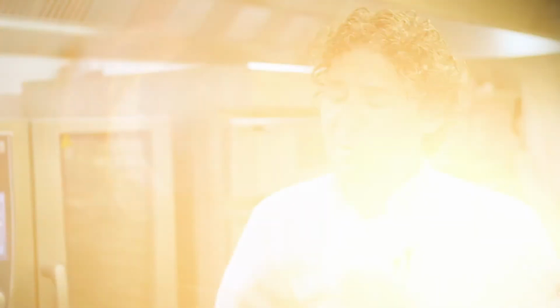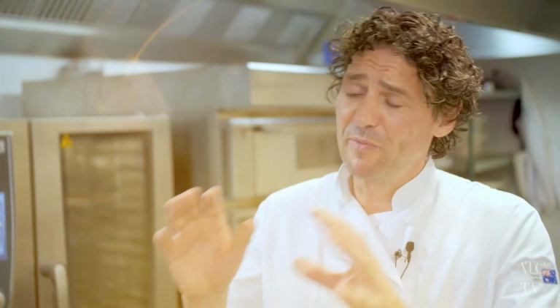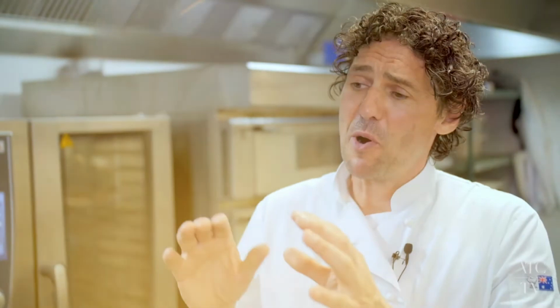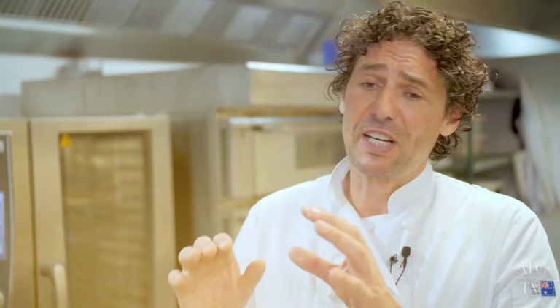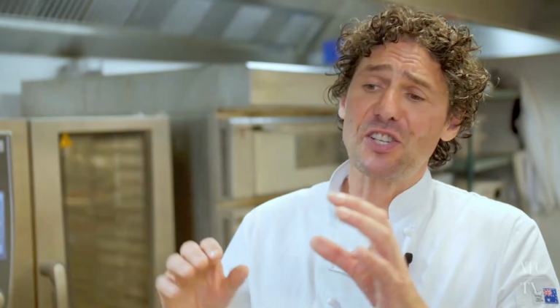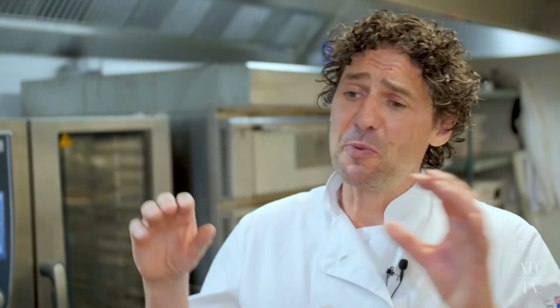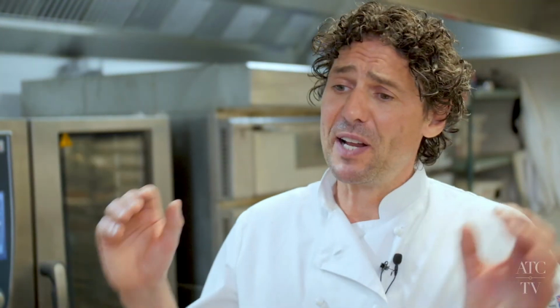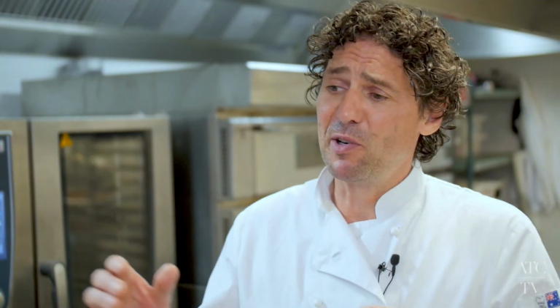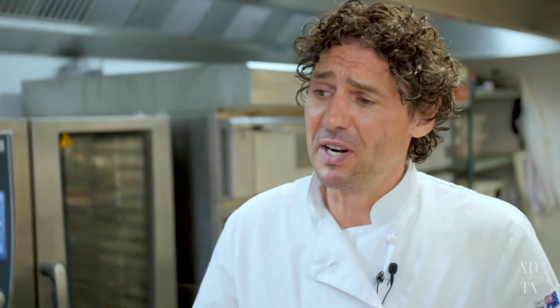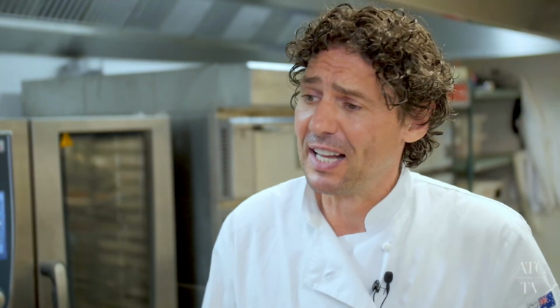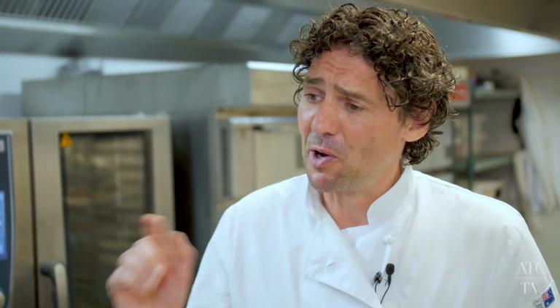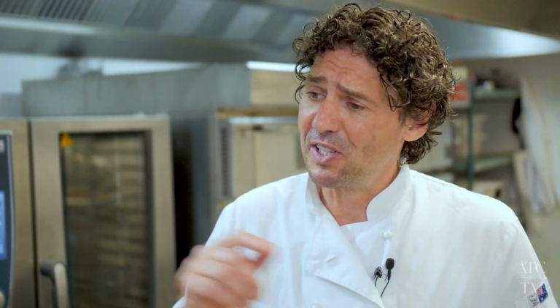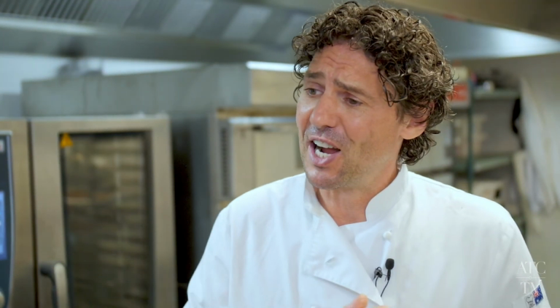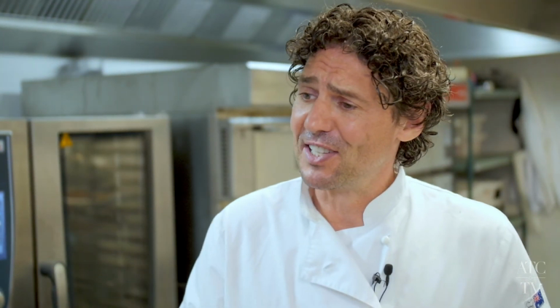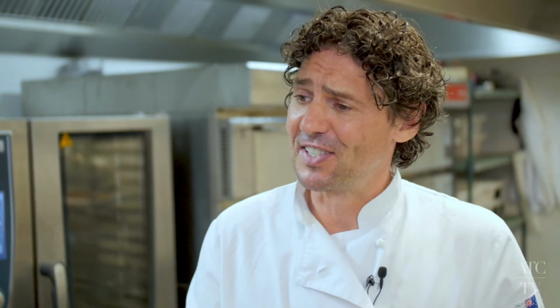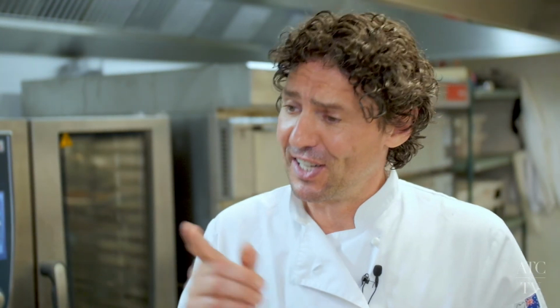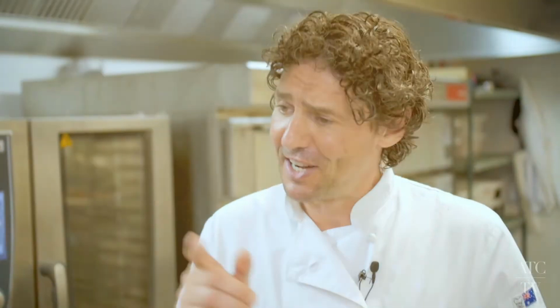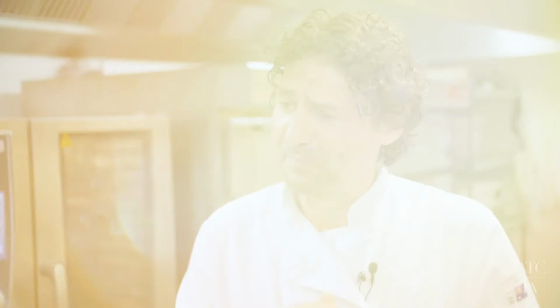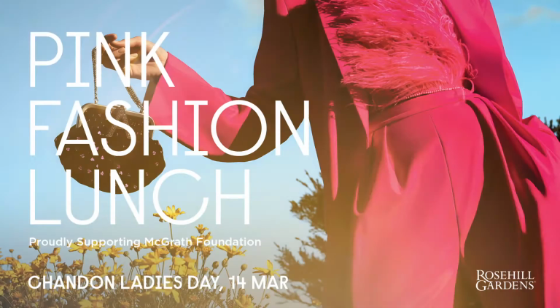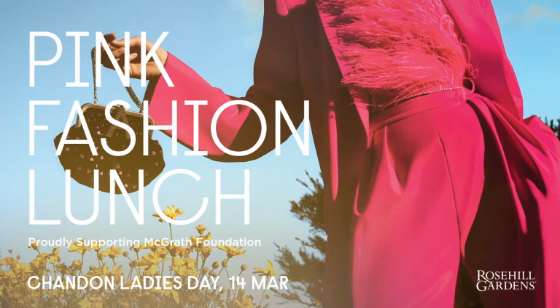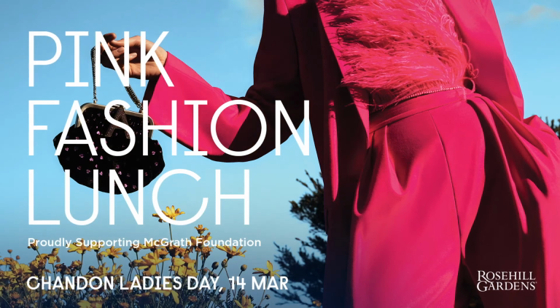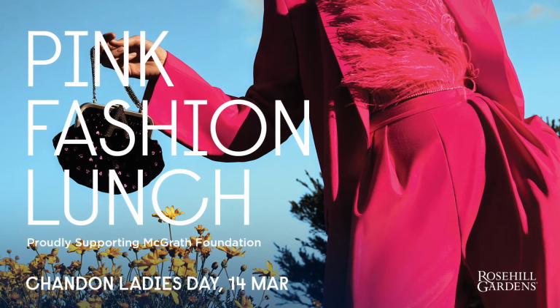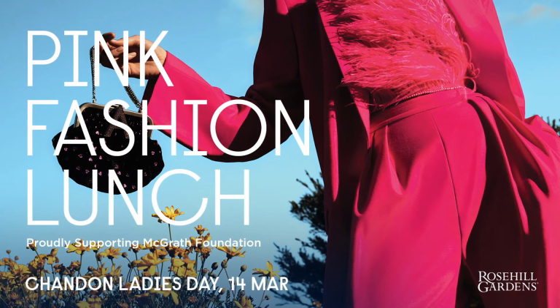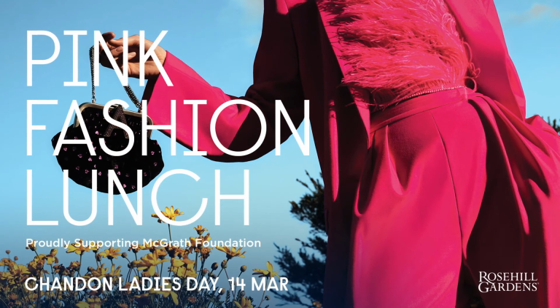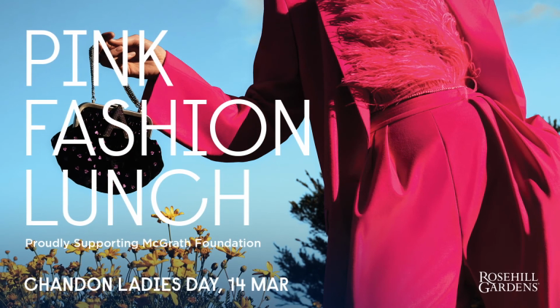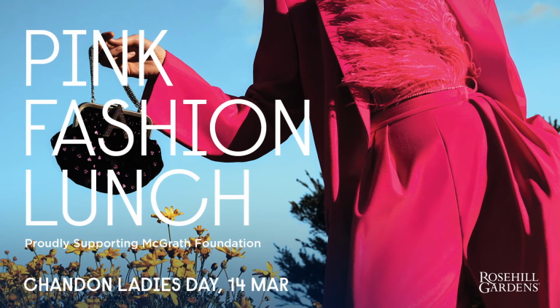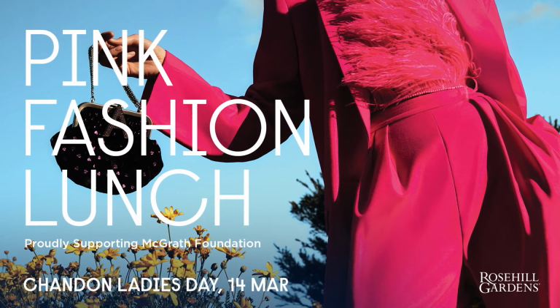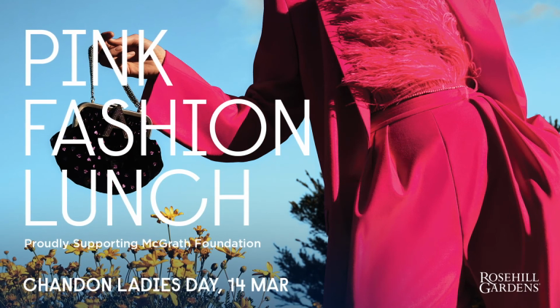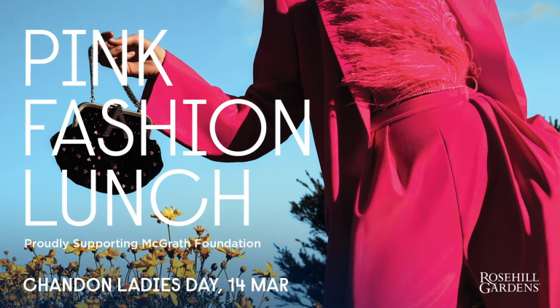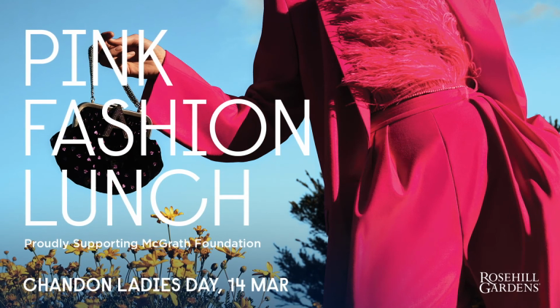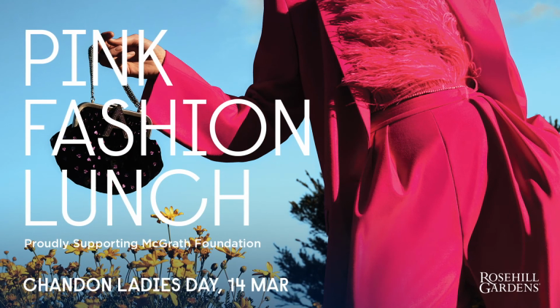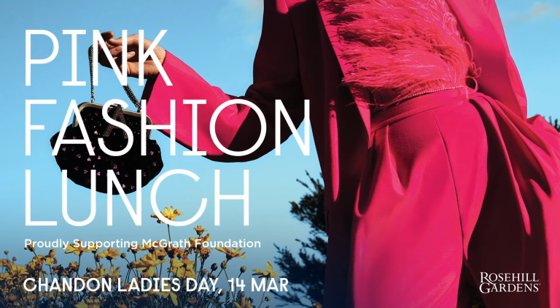I'm looking forward to catching up with everyone at Rose Hill Gardens. See you there. Bye.